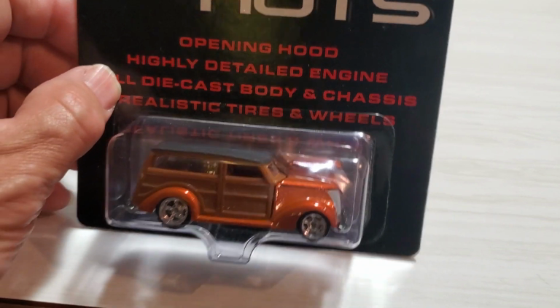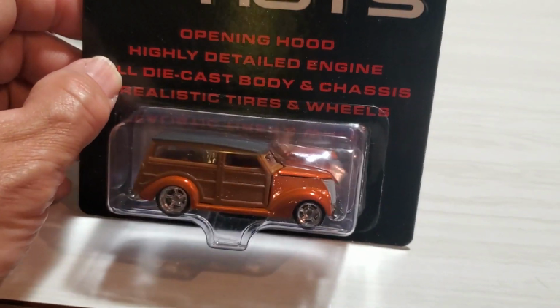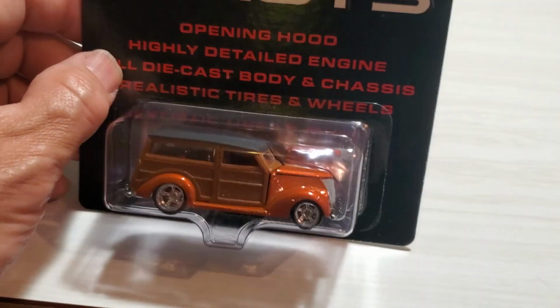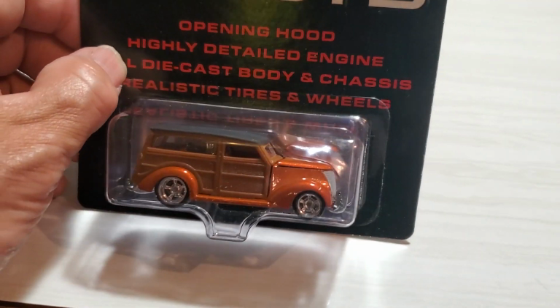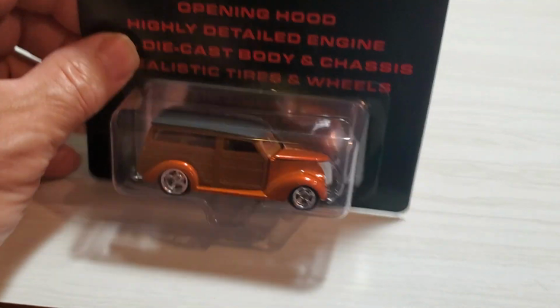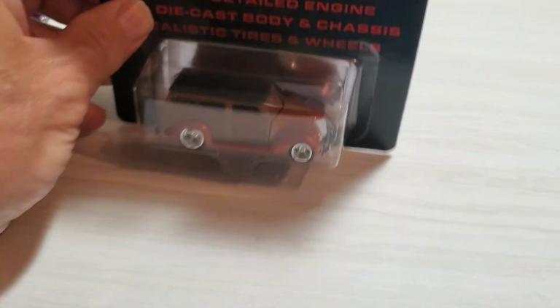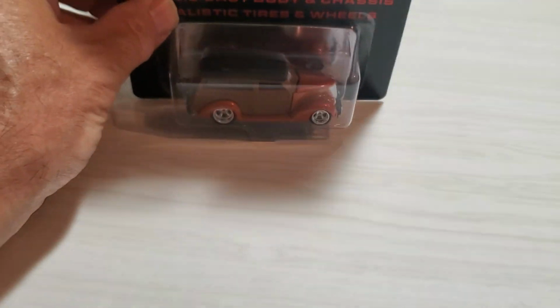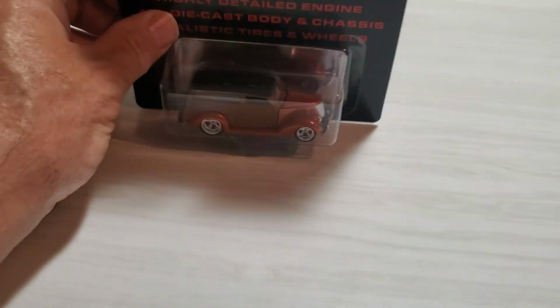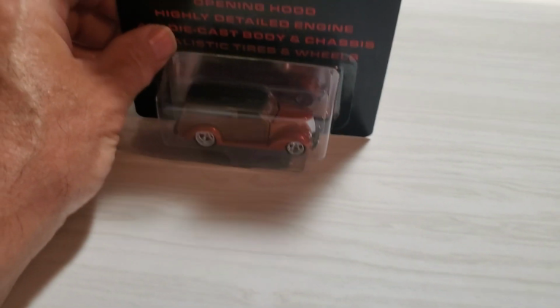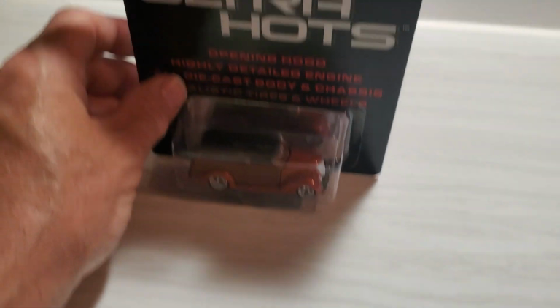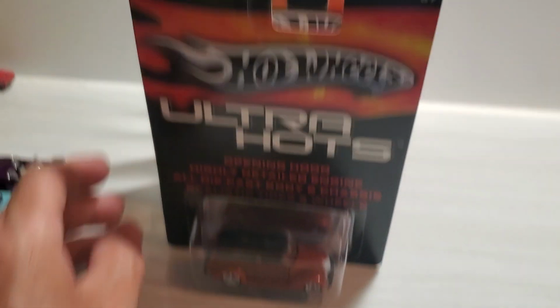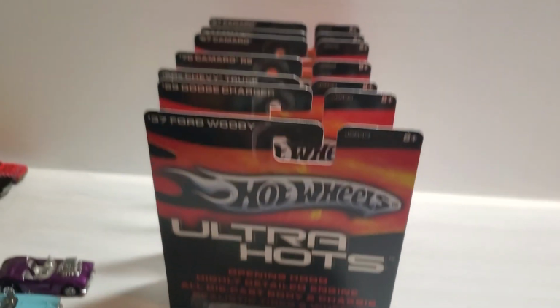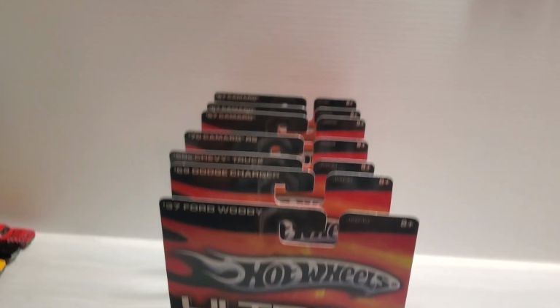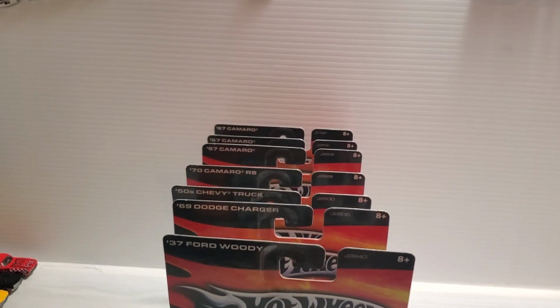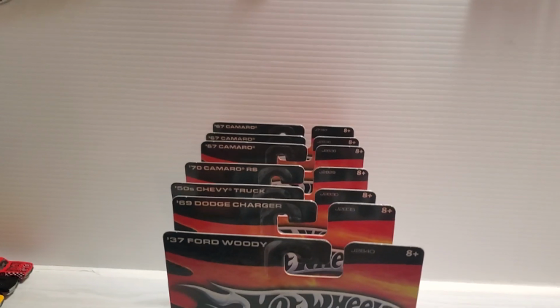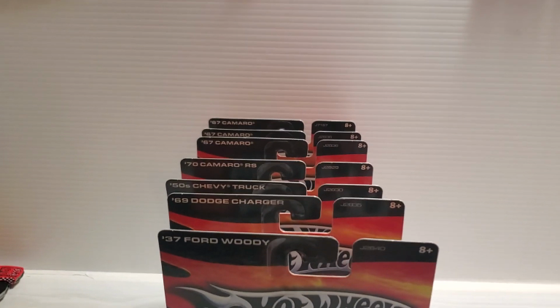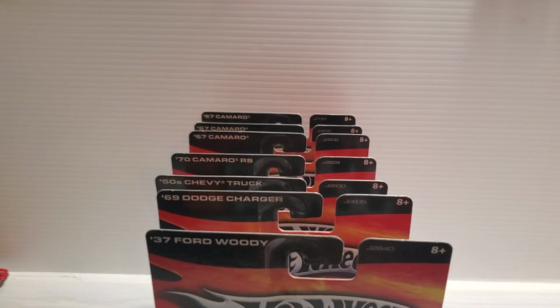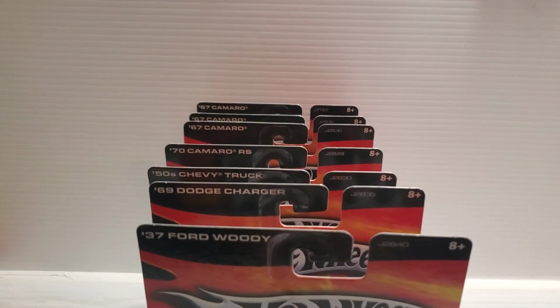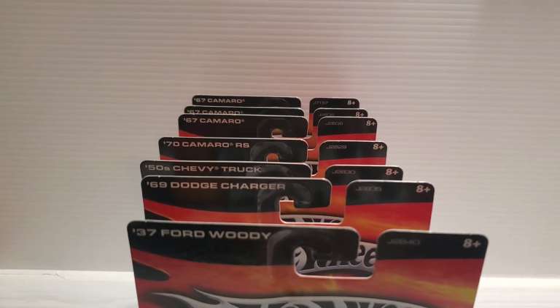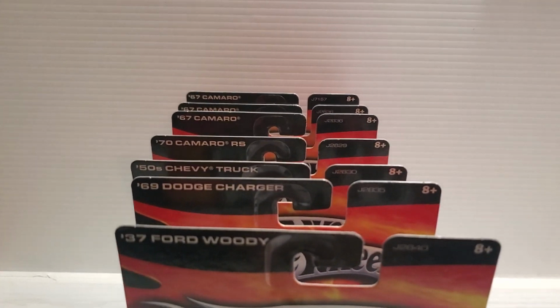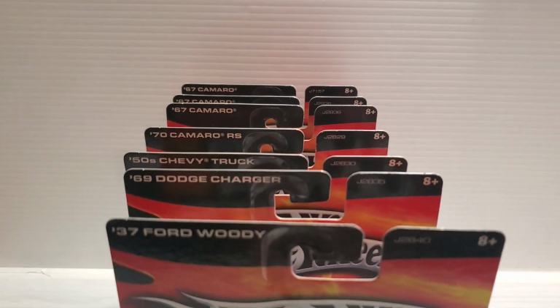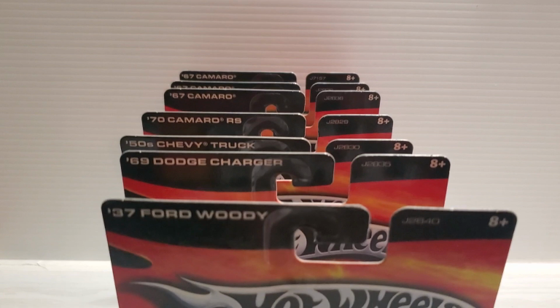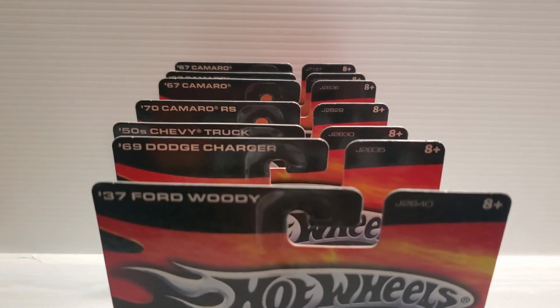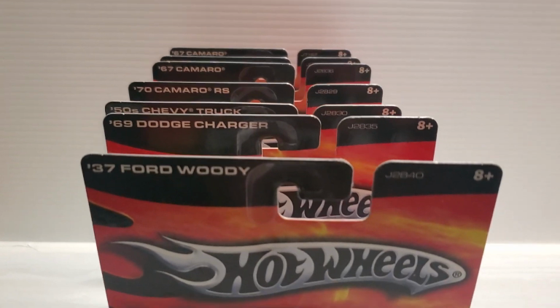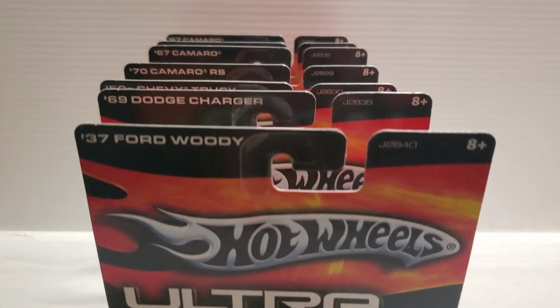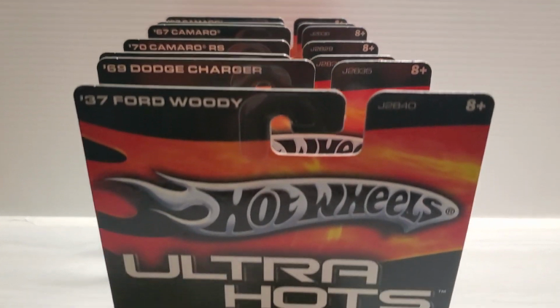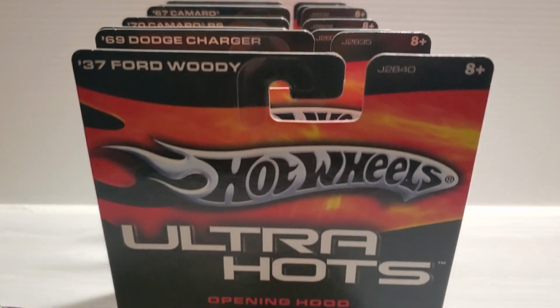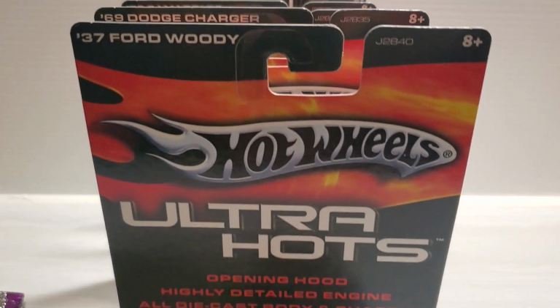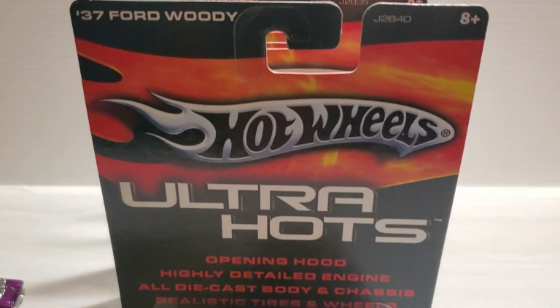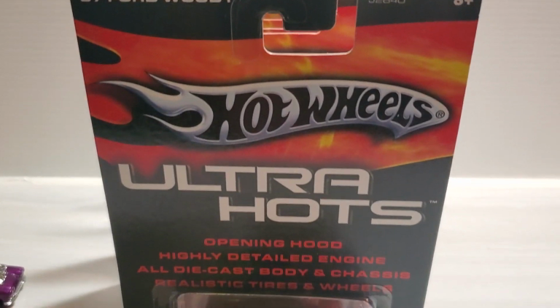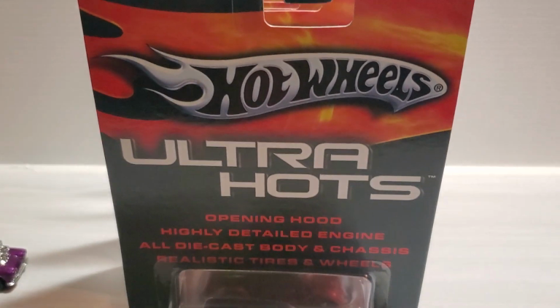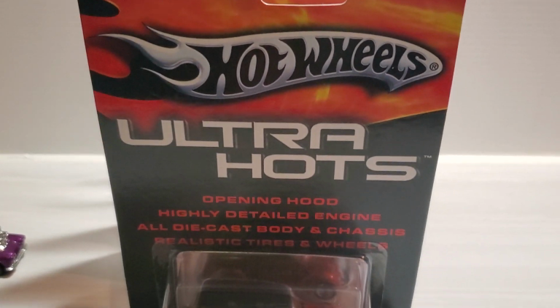So there you have my Ultra Hot series. I hope you enjoyed these — thank you very much for watching, and I'll catch you in the next one.